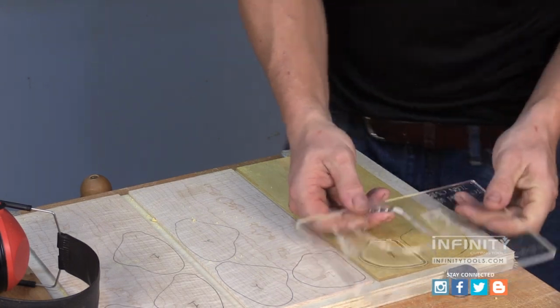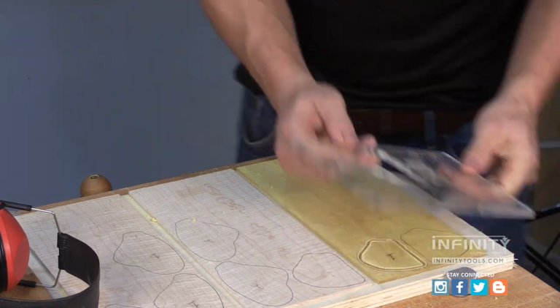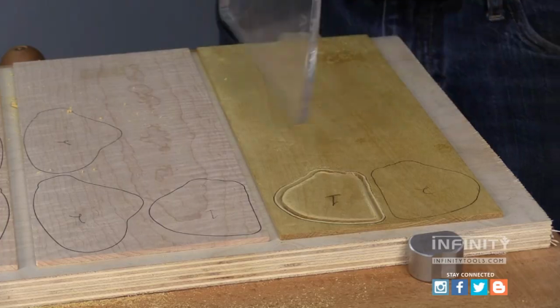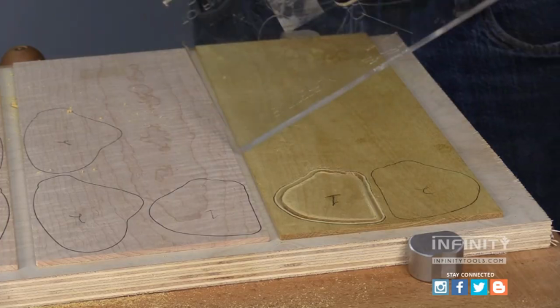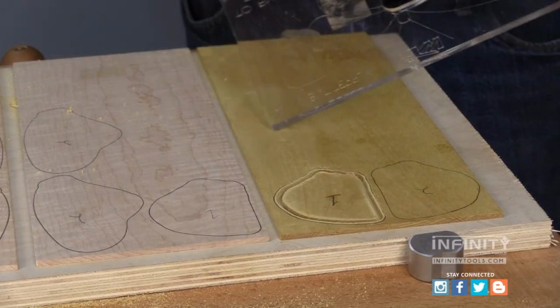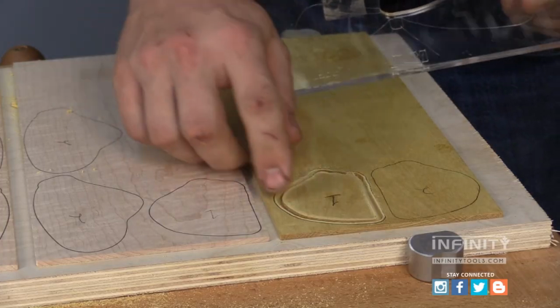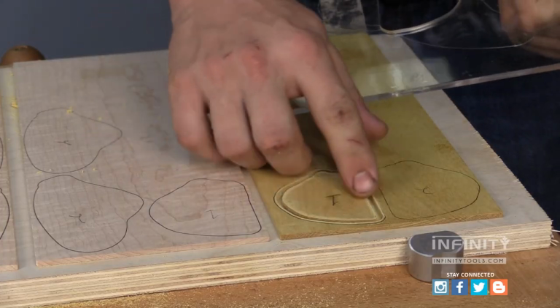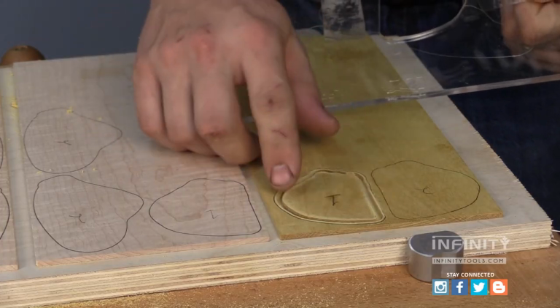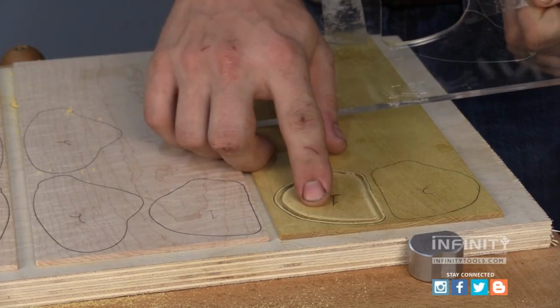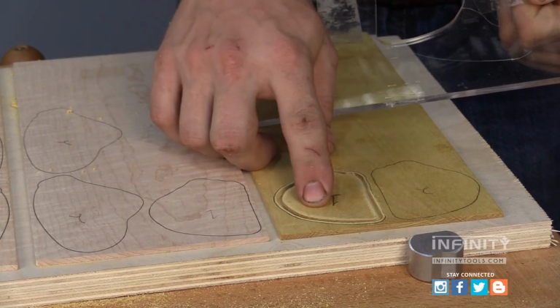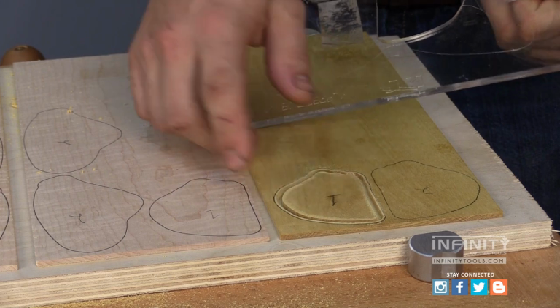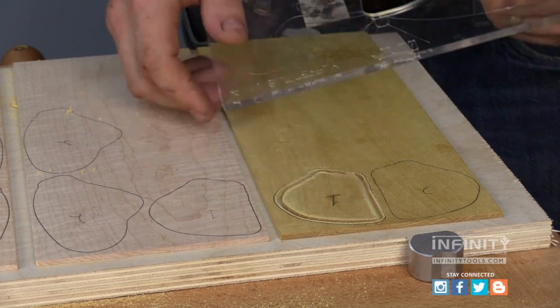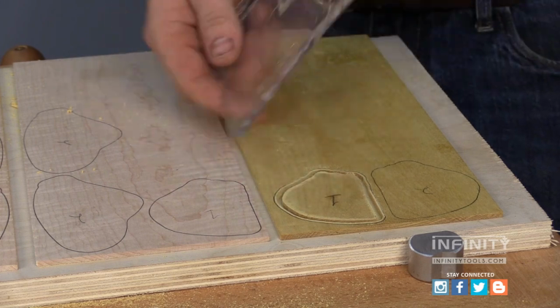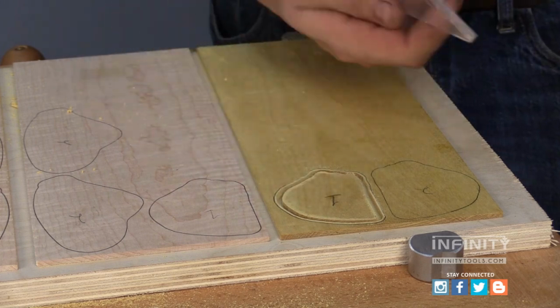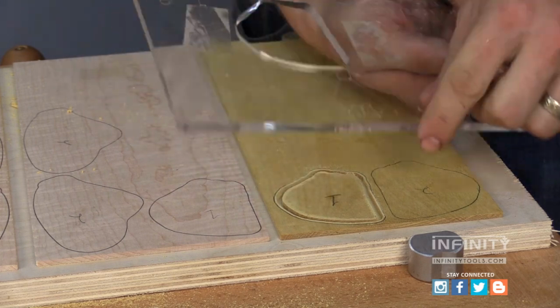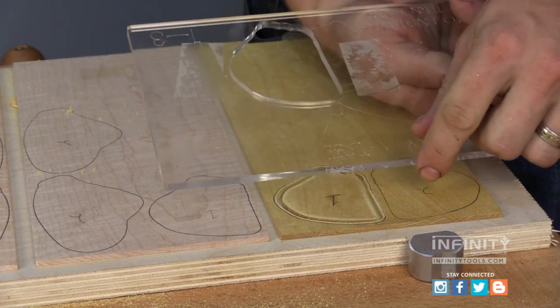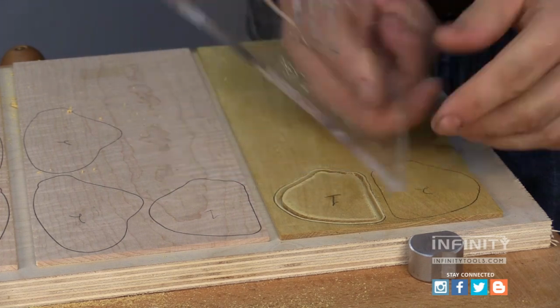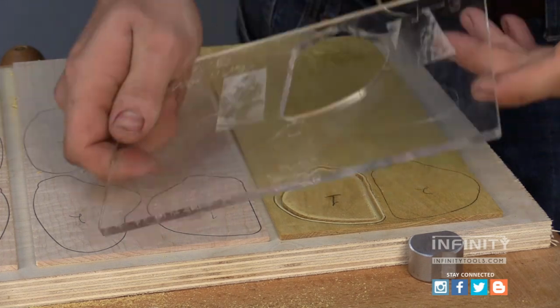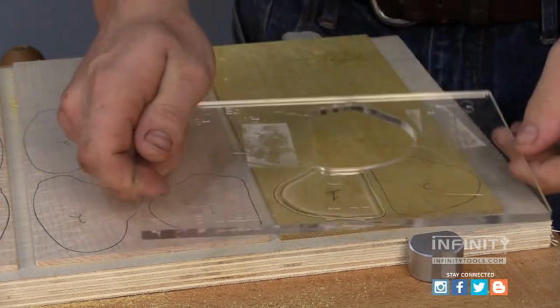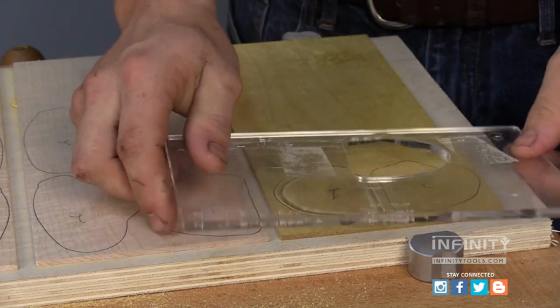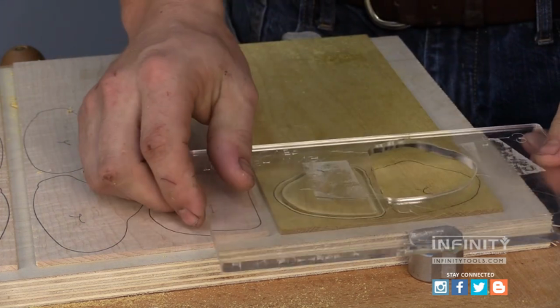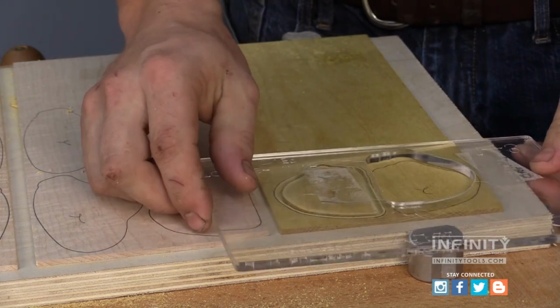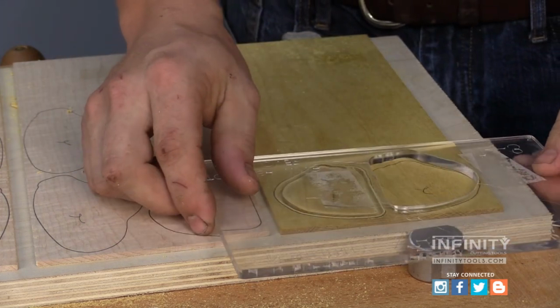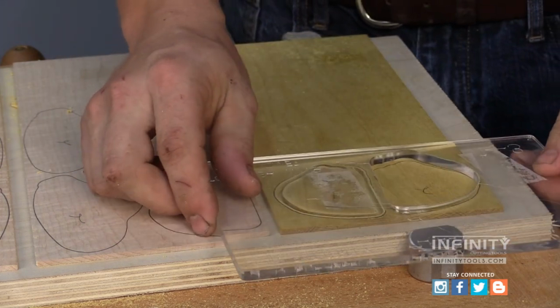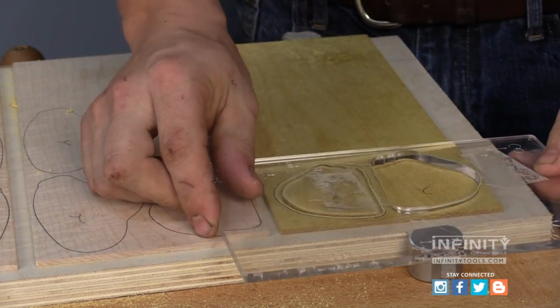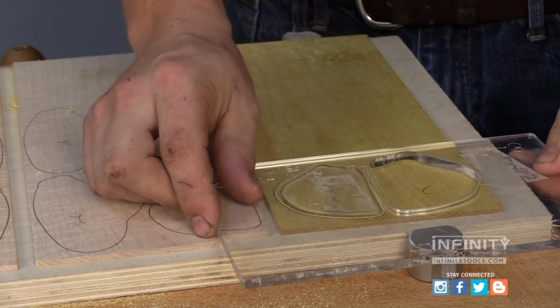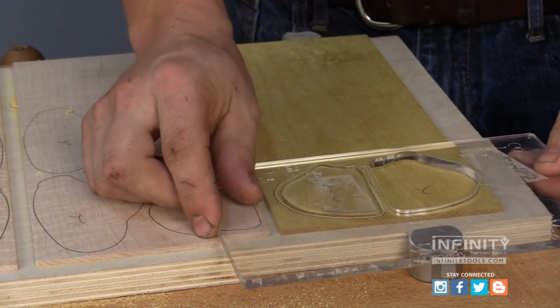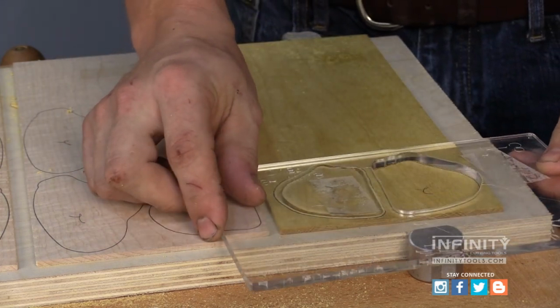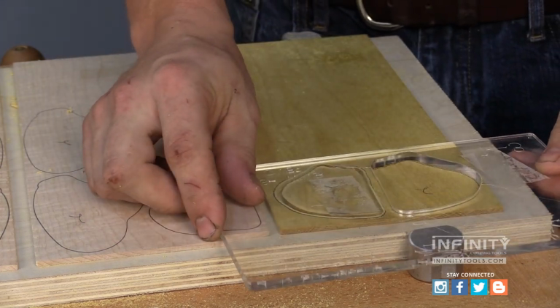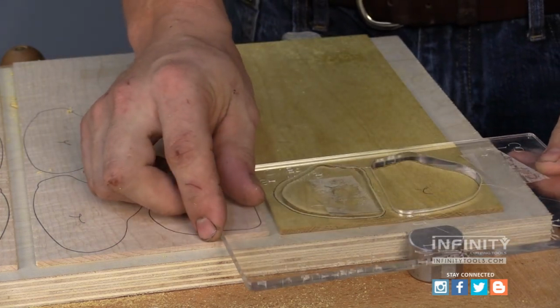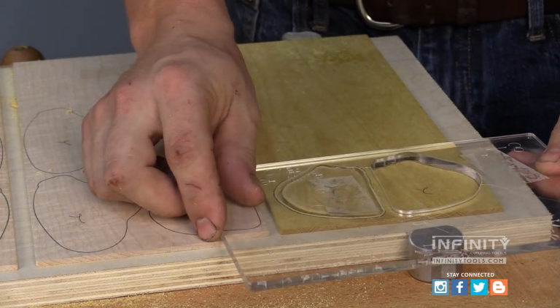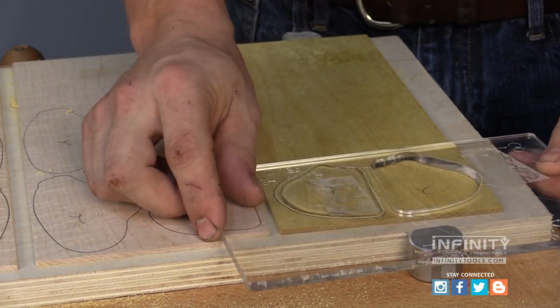With my first inlay cut, I can flip my template over and cut my second piece.